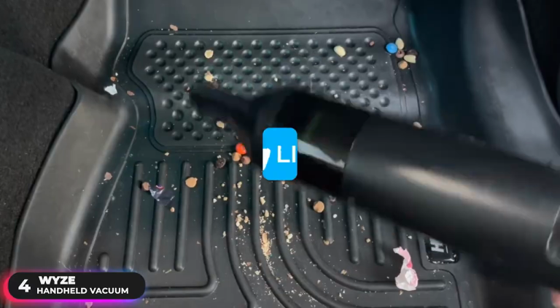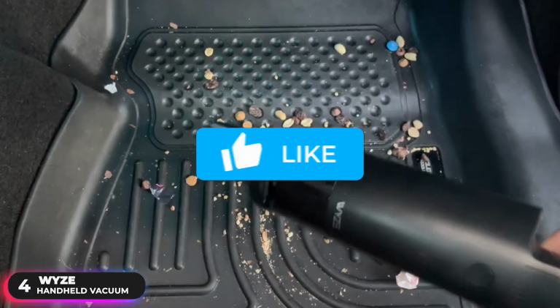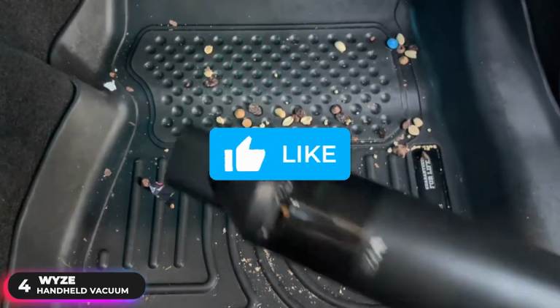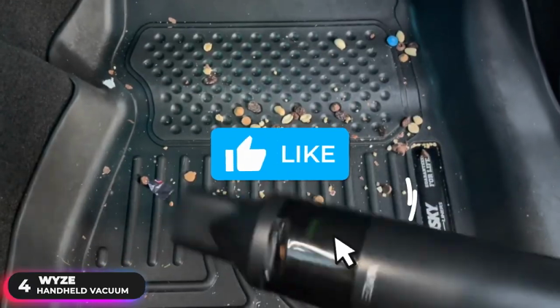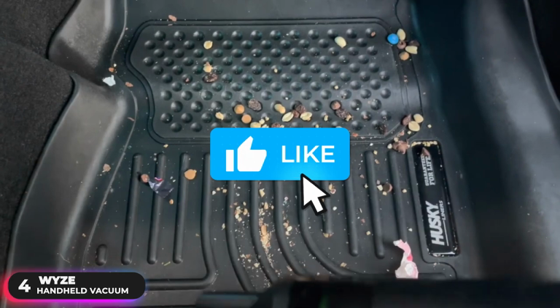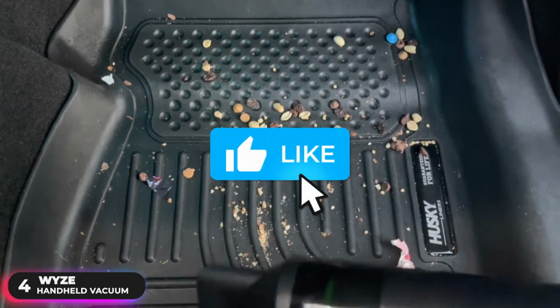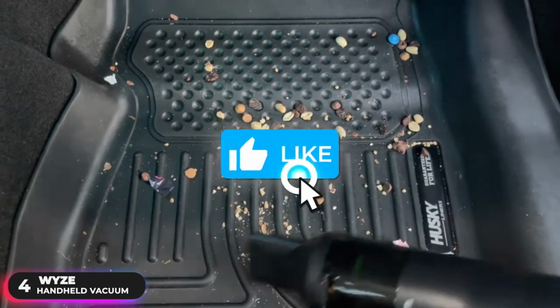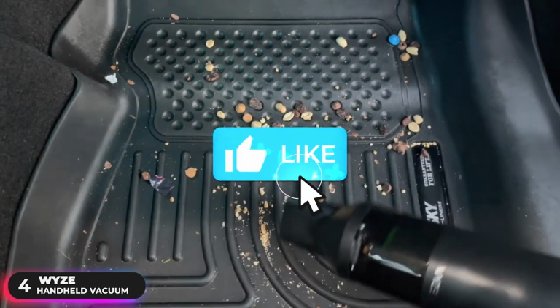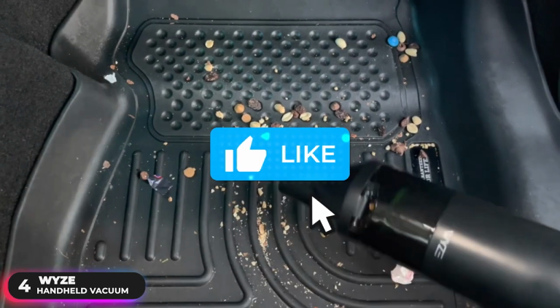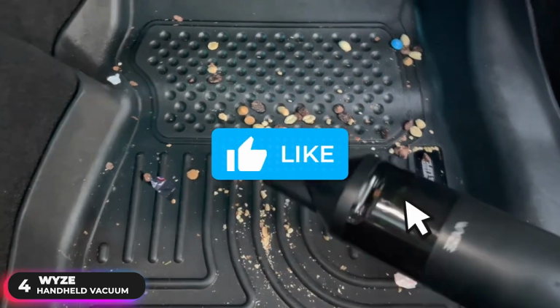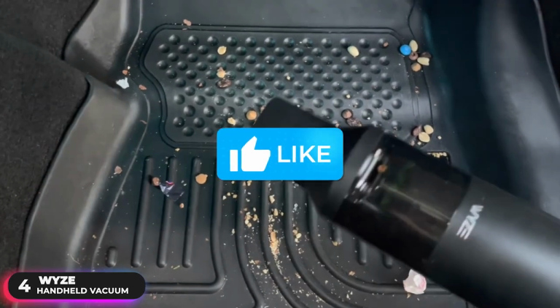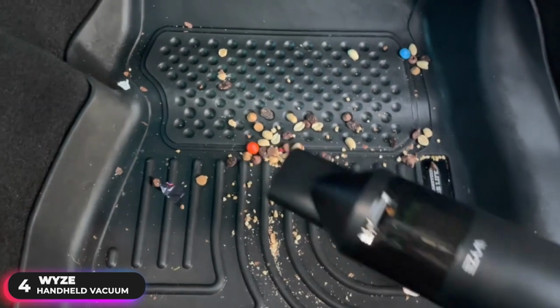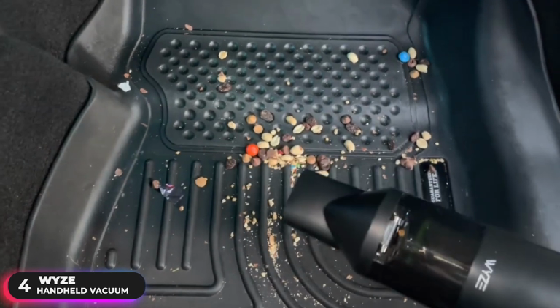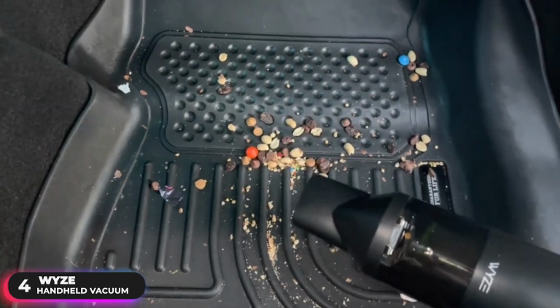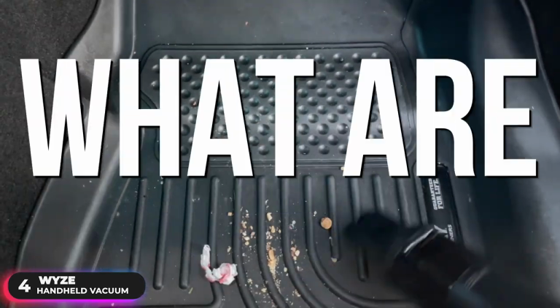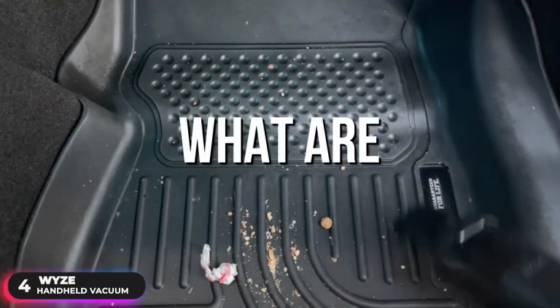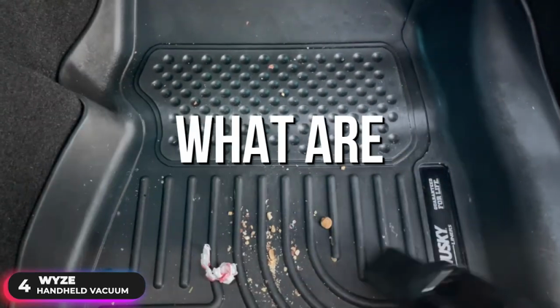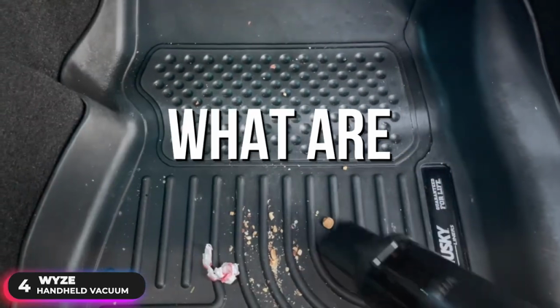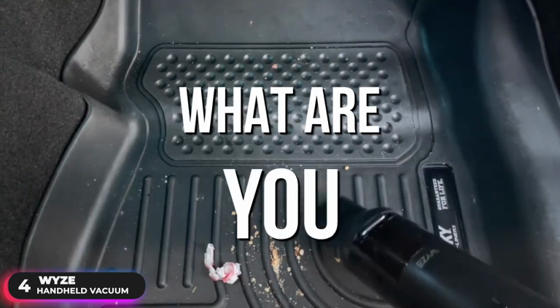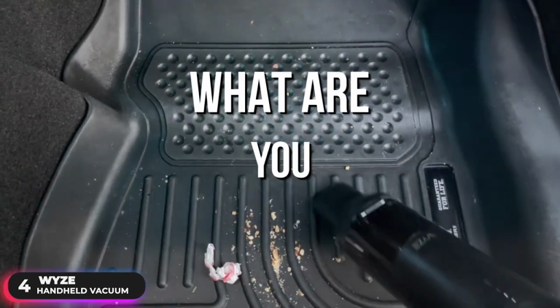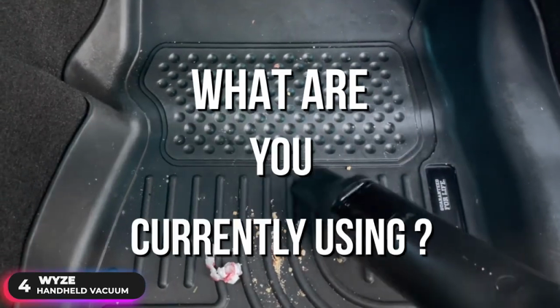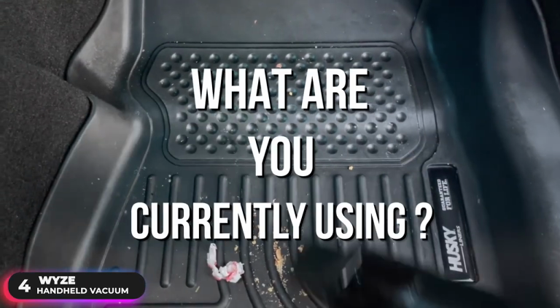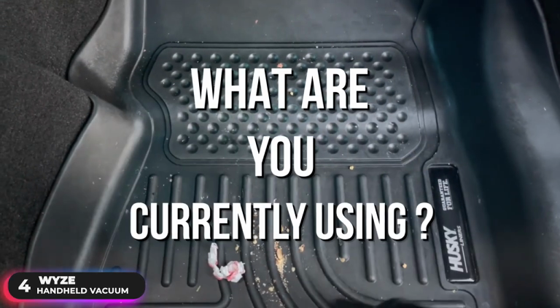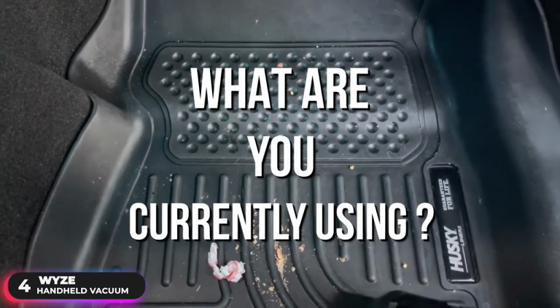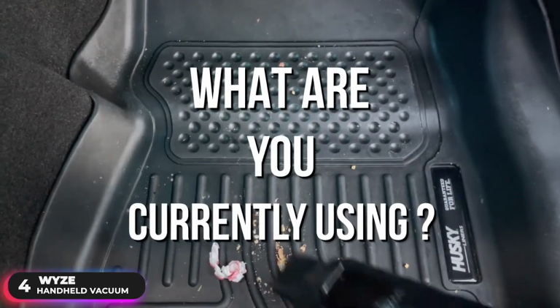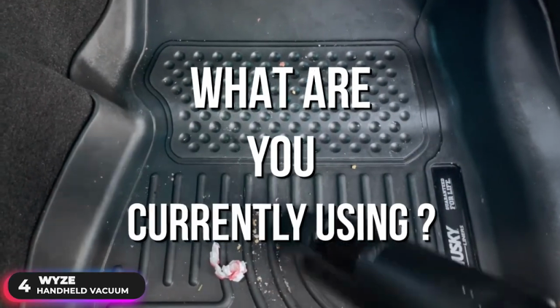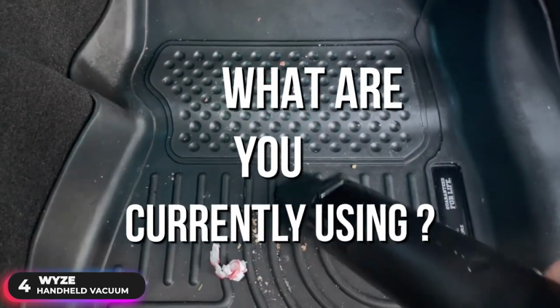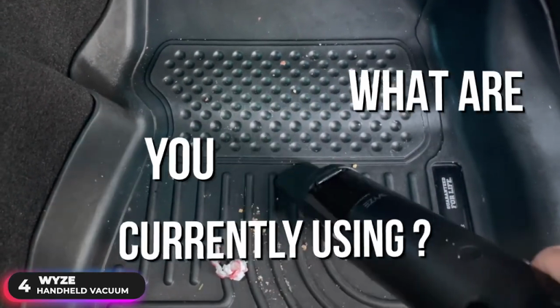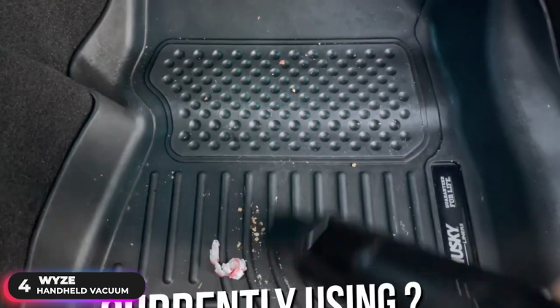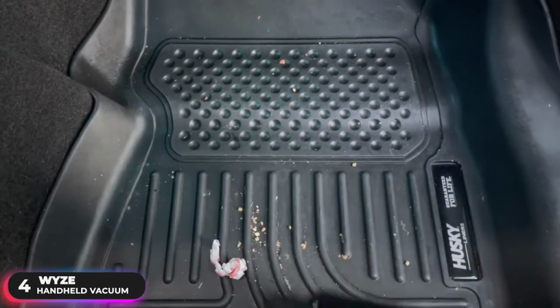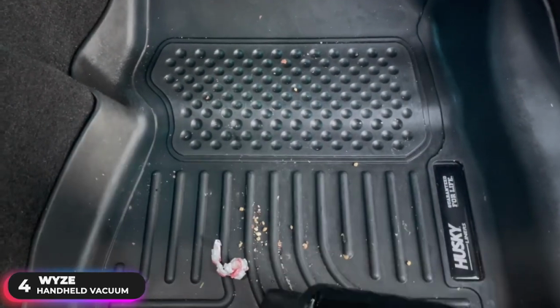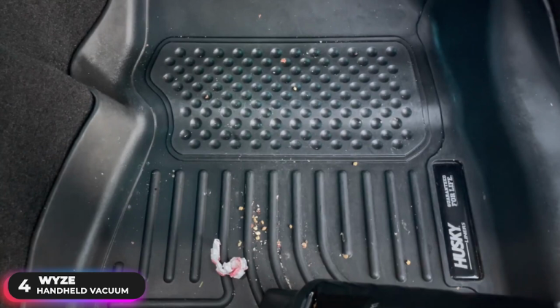Take a moment to hit the like button if you're enjoying the video. Let us know in the comments what you're currently using and if it's time for an upgrade.